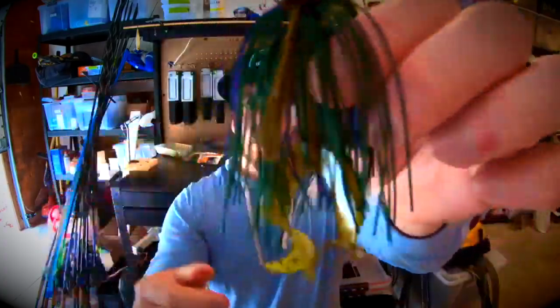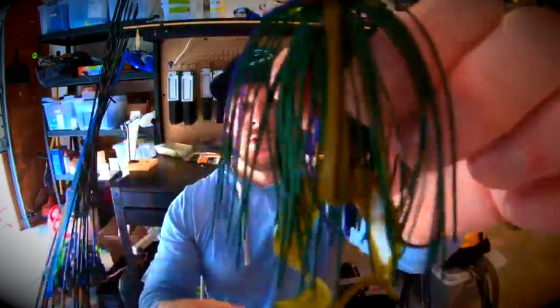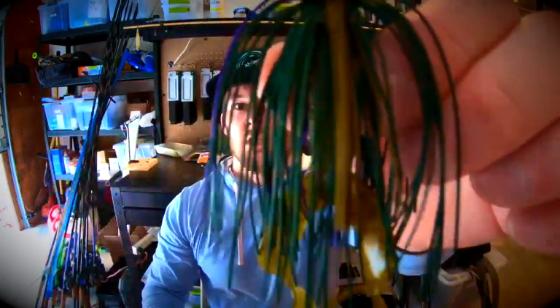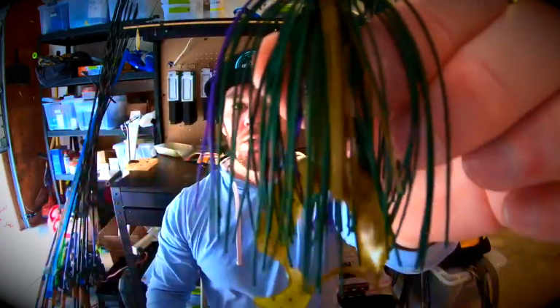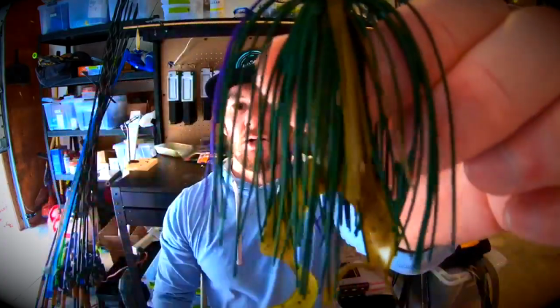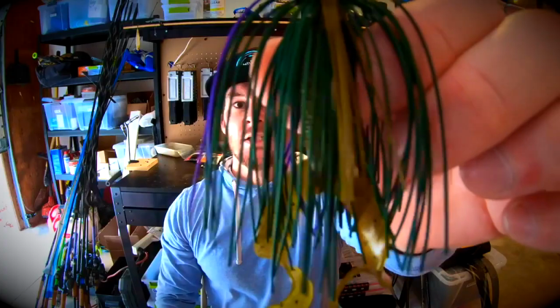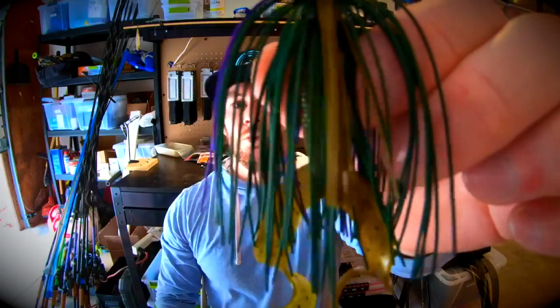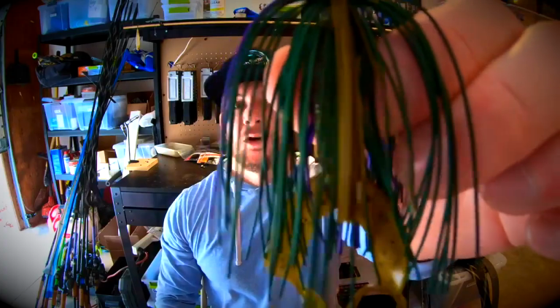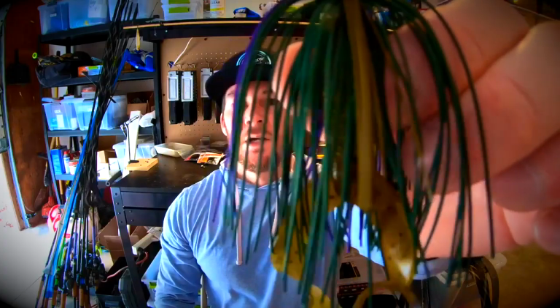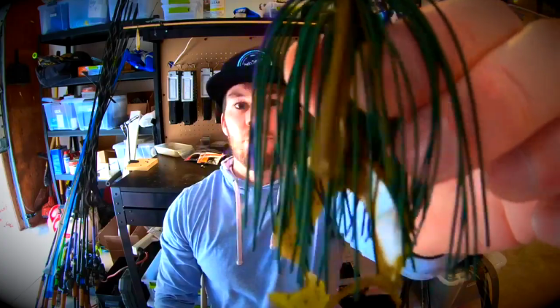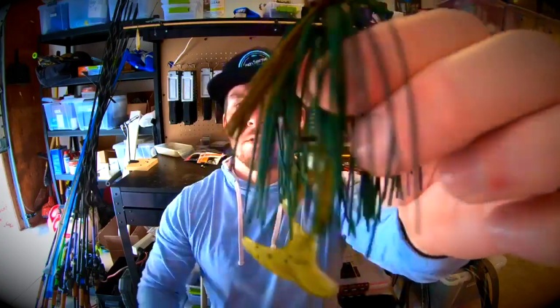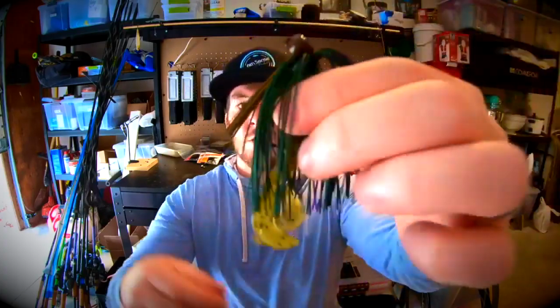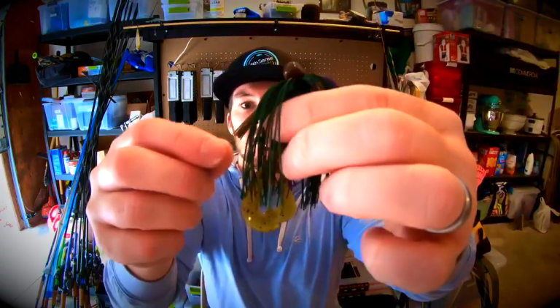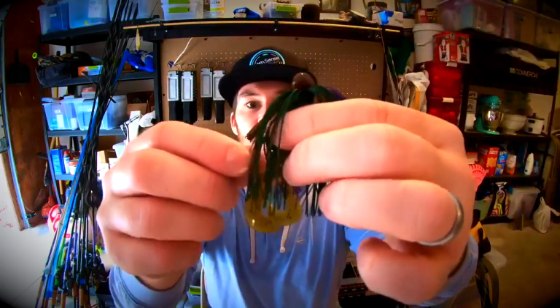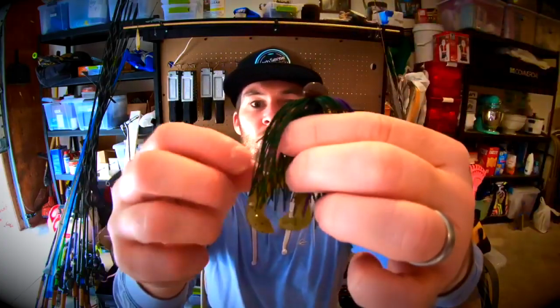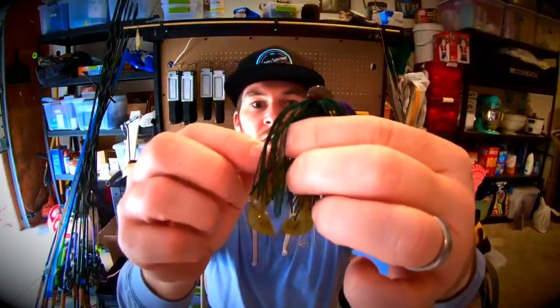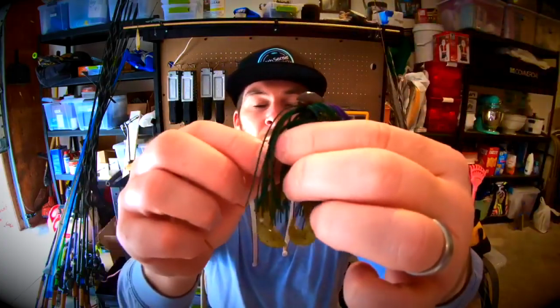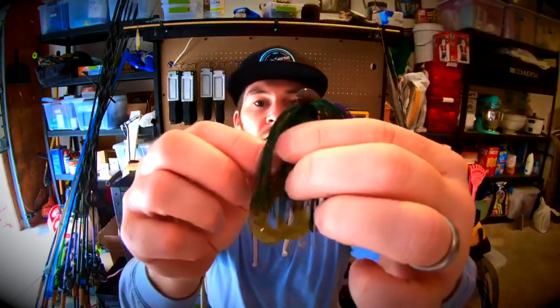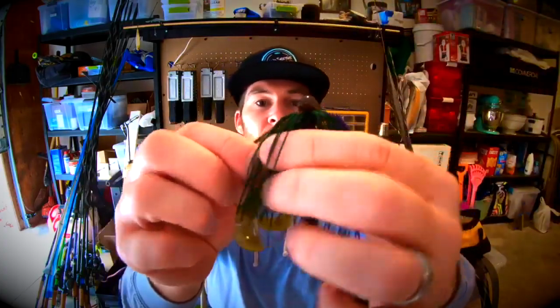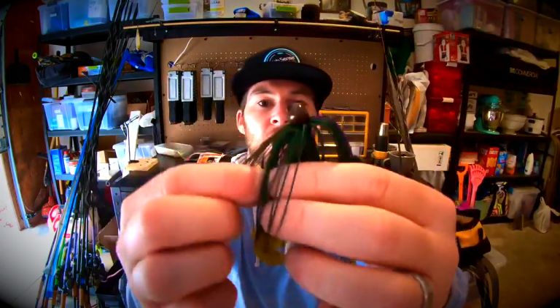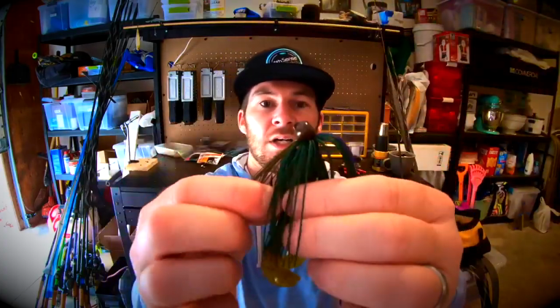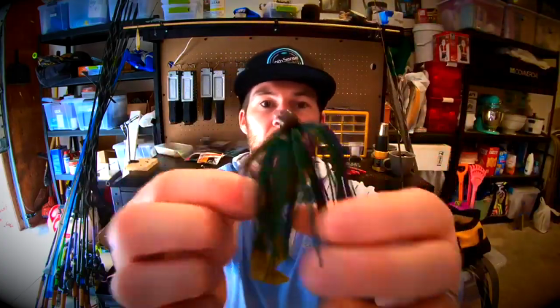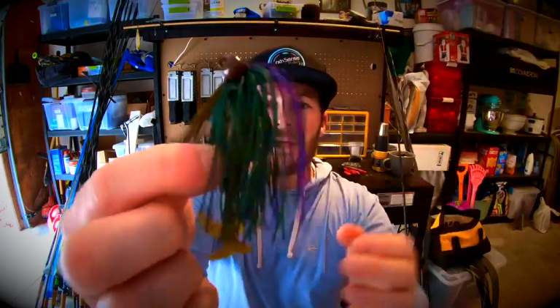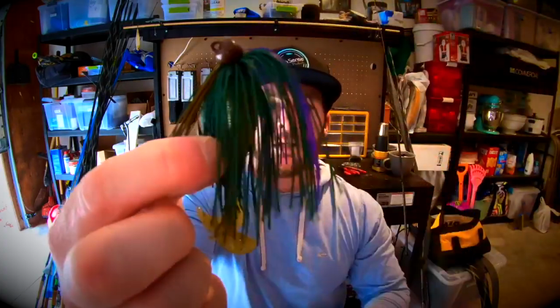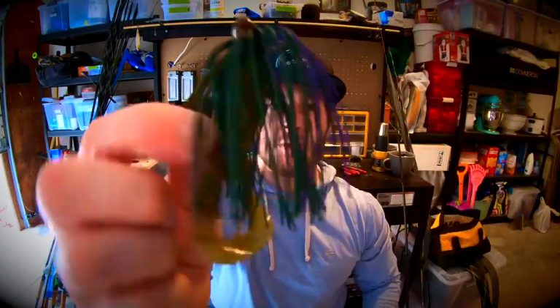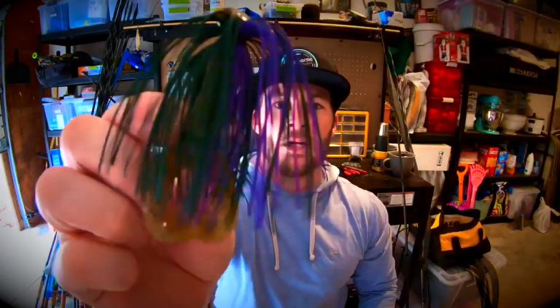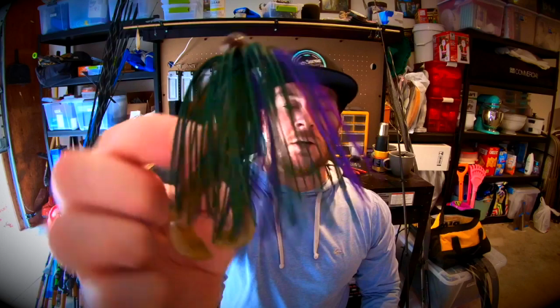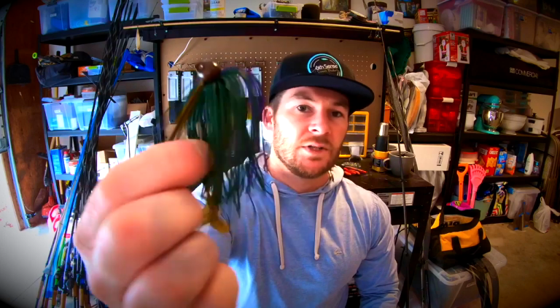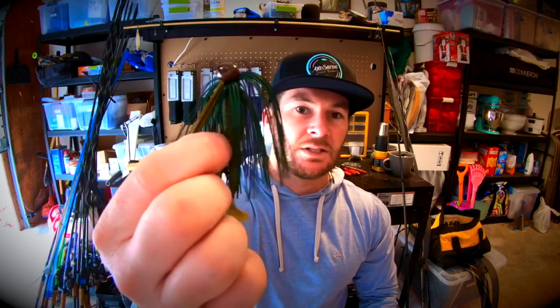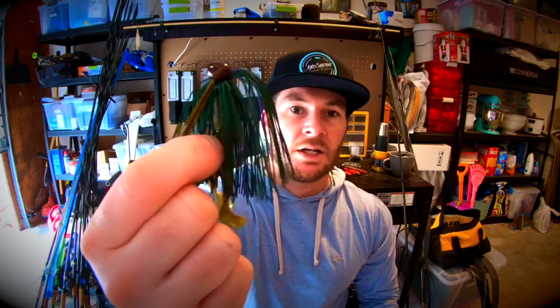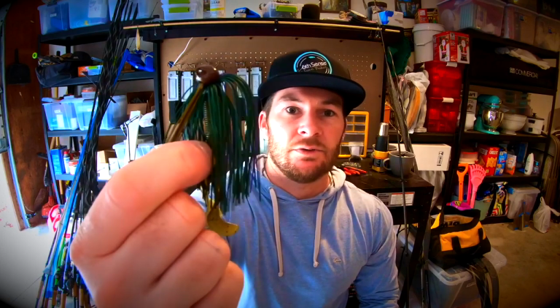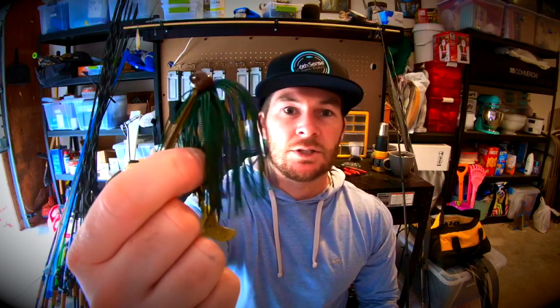I took my double tail grub off of my jig and now I'm going to show you how to thread it on. I like to turn my jig upside down and get the skirt to fall toward the head of that jig. Then I get my double tail grub in position and push it right through the weed guard so the hook comes out. I put that hook point right in the middle of my plastic, then thread it down the shank of the hook, having it come out right toward the bottom of the double tail grub. I thread it all the way up the shank, make sure it's nice and straight, get my skirt all back together, and now this thing's ready to fish.